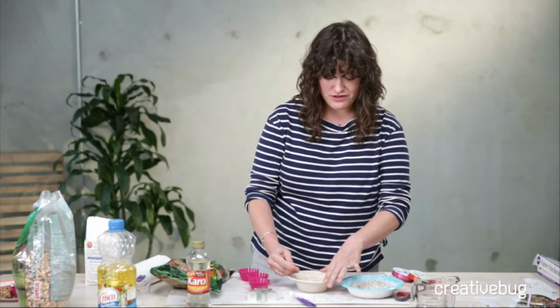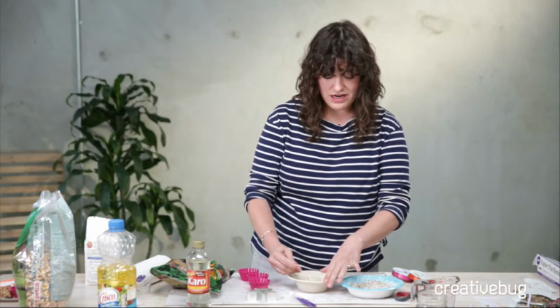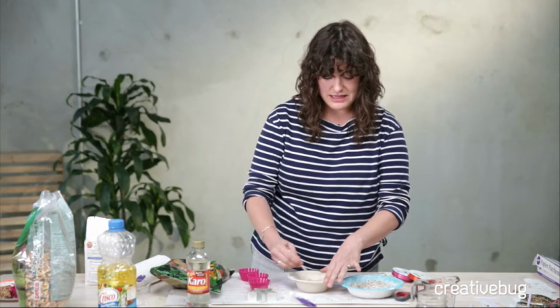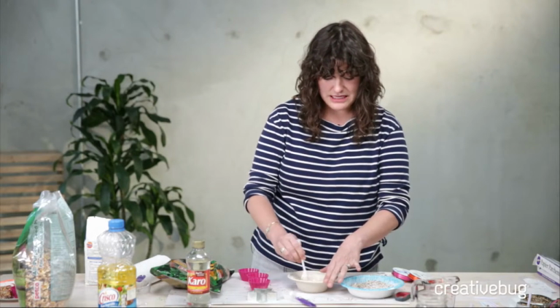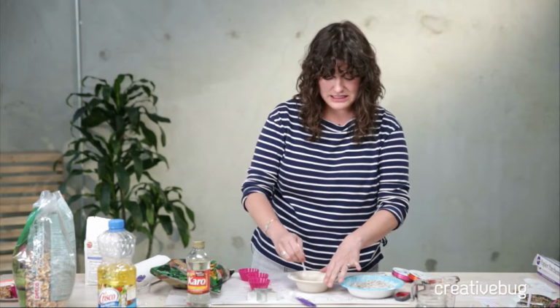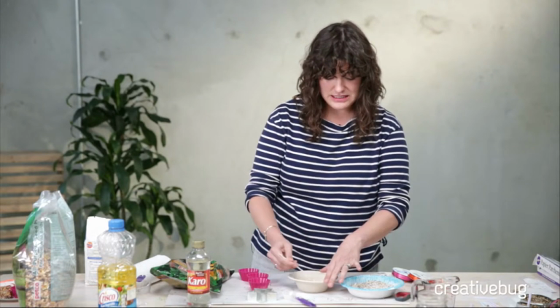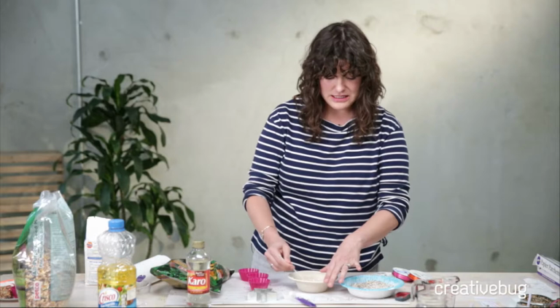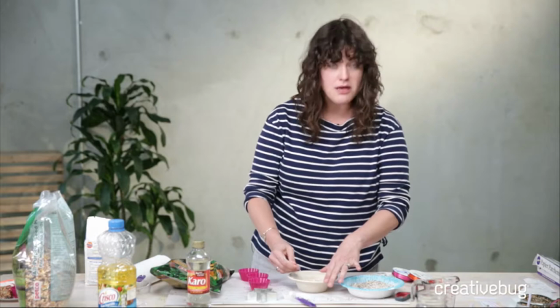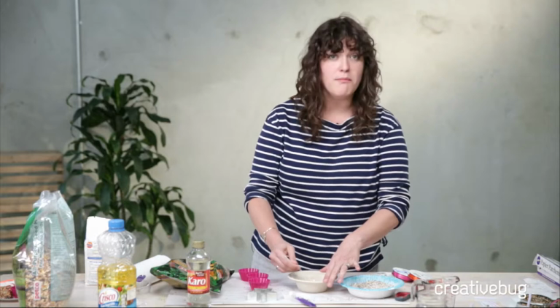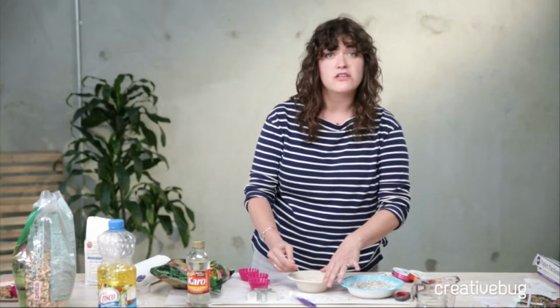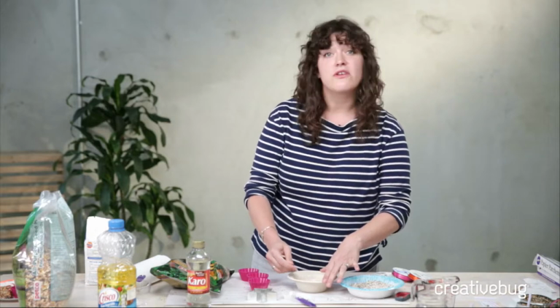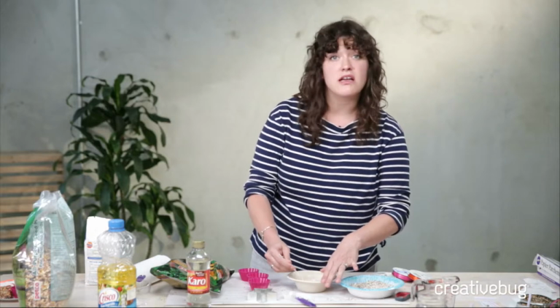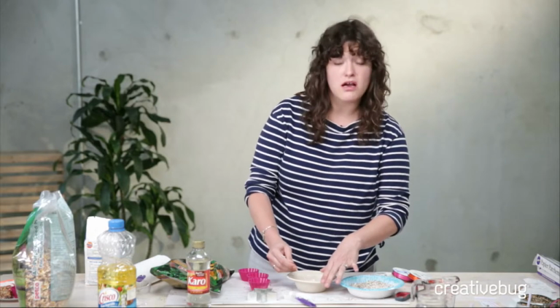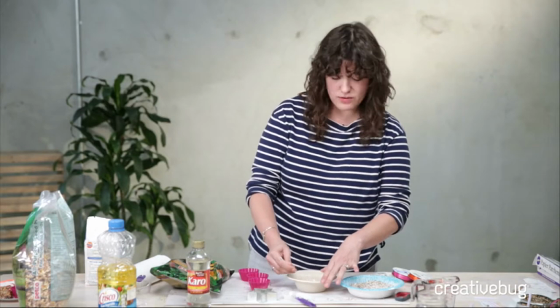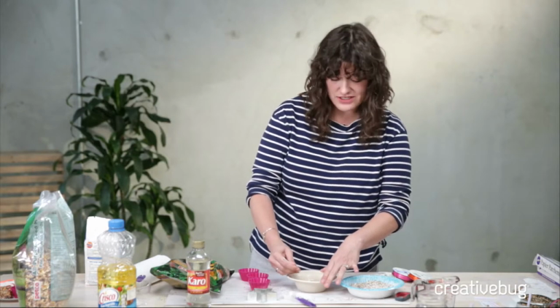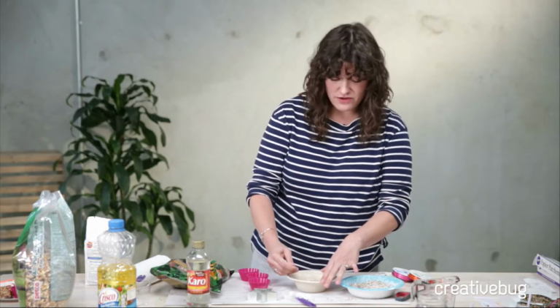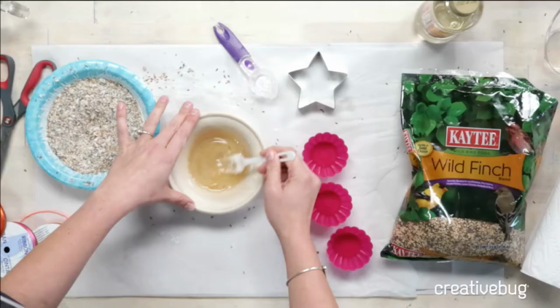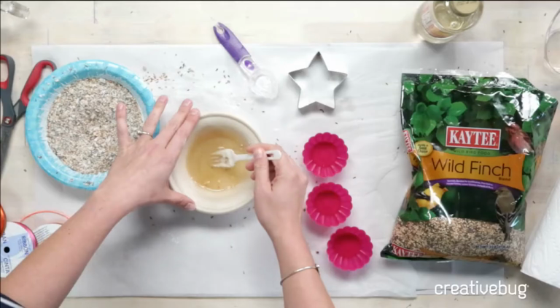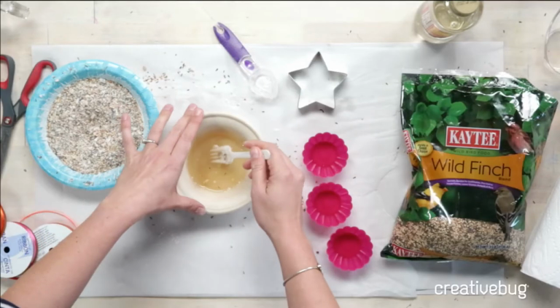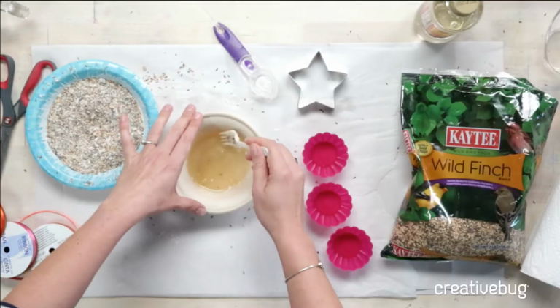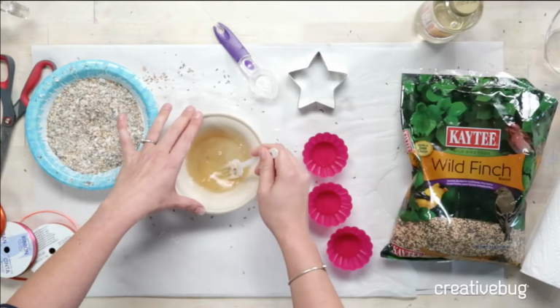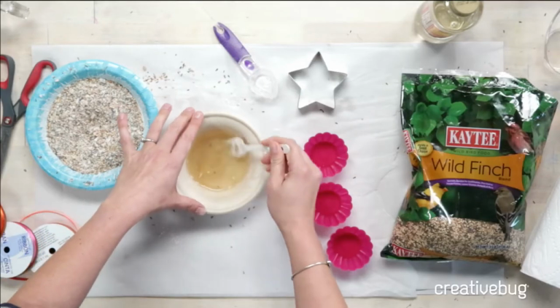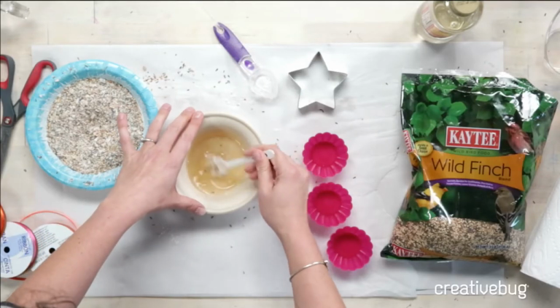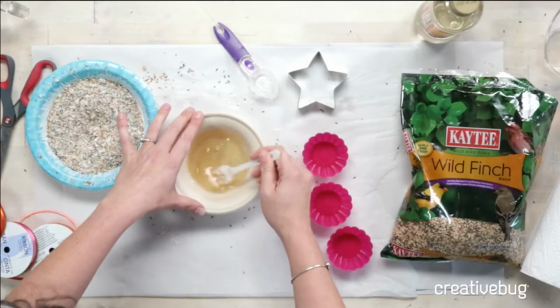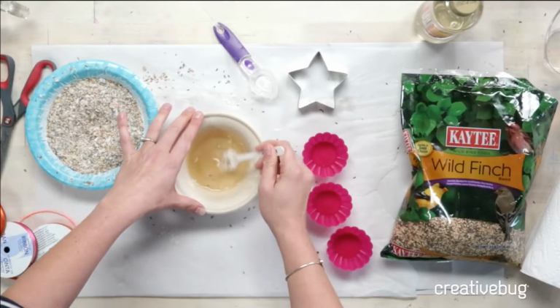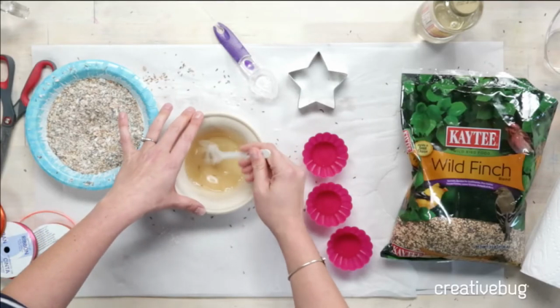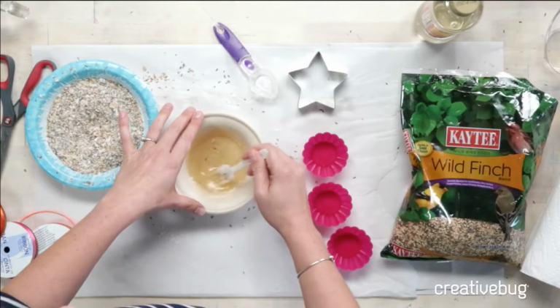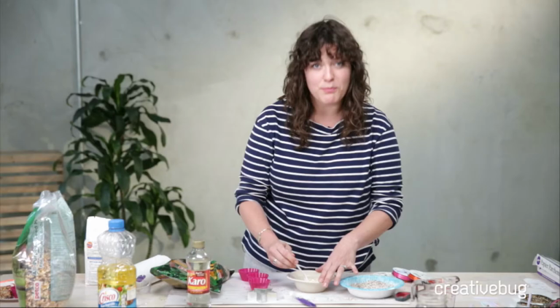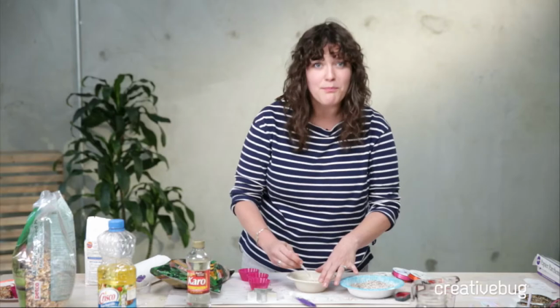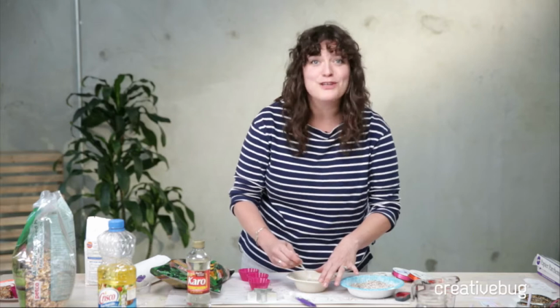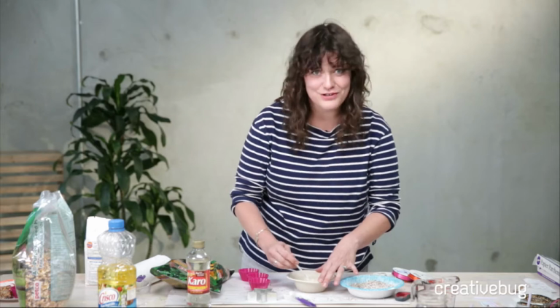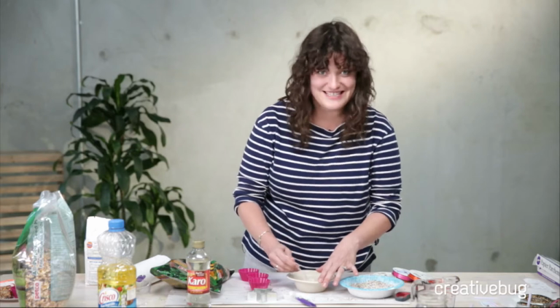When you're done with these, make sure you add a post-it note that says 'Don't eat me, I'm not granola — I'm bird treats.'